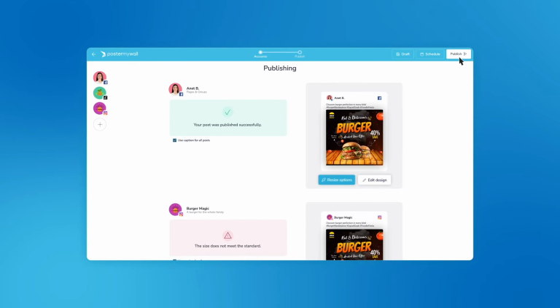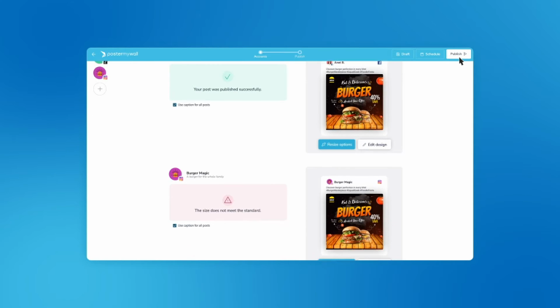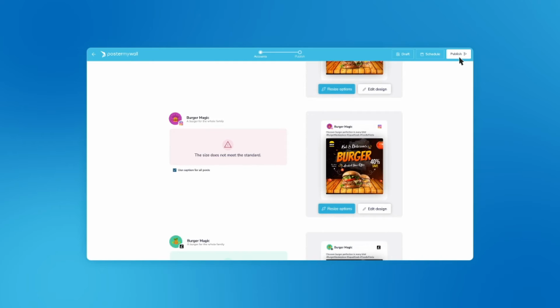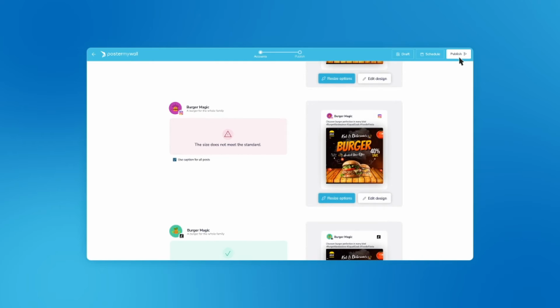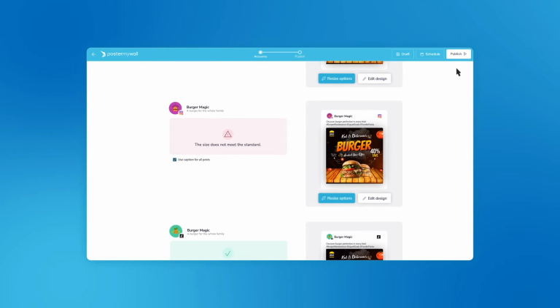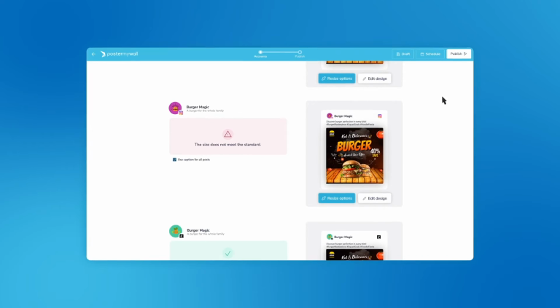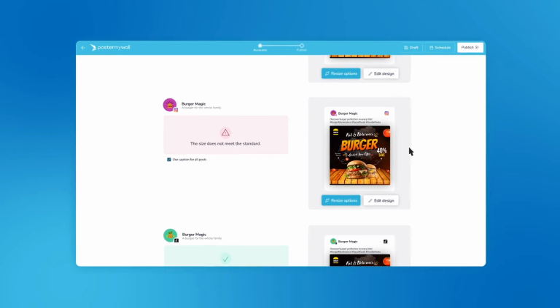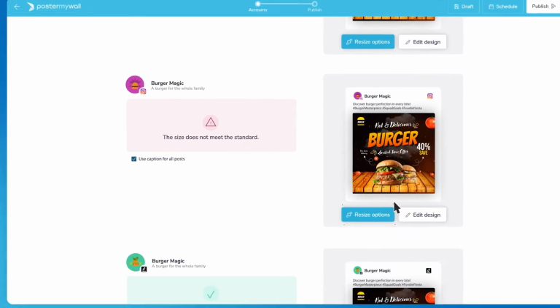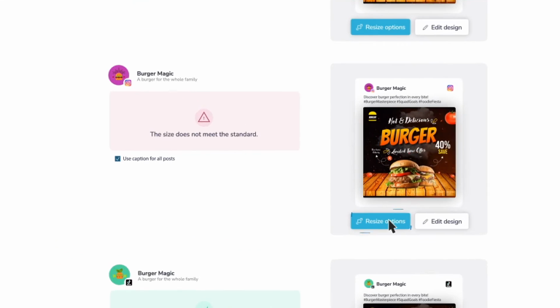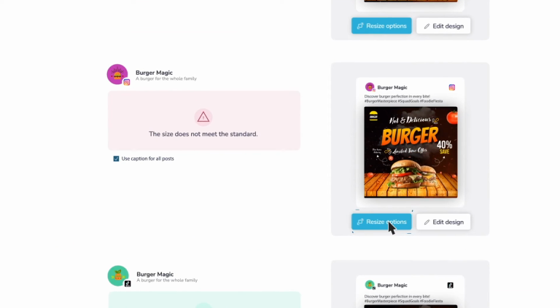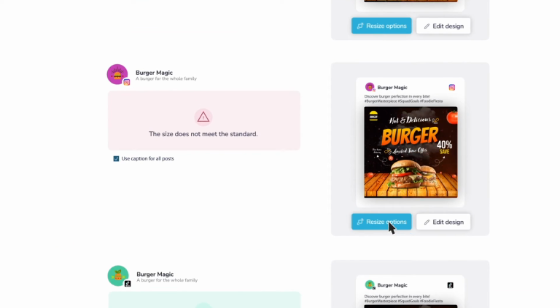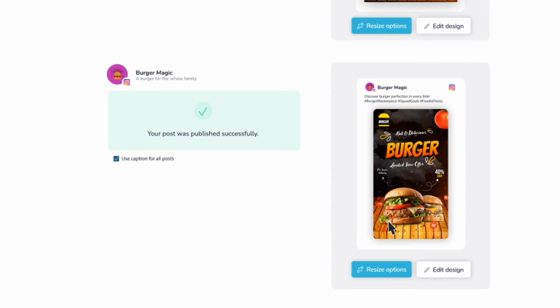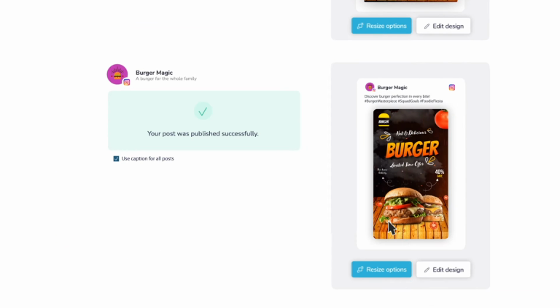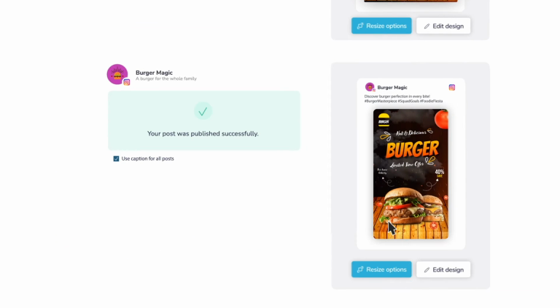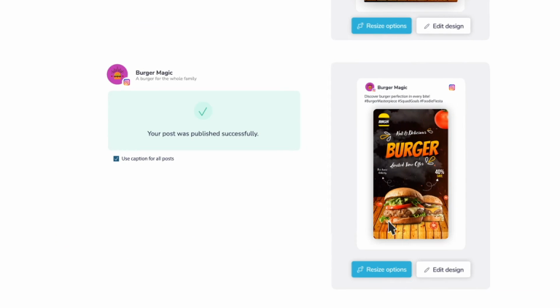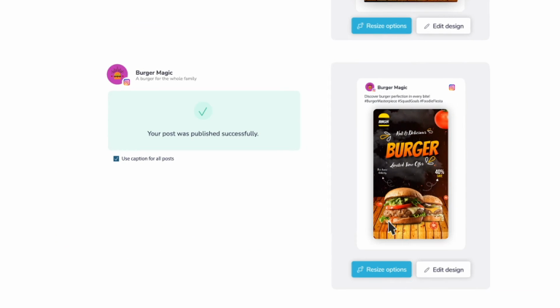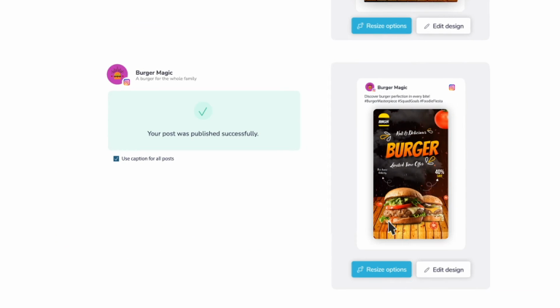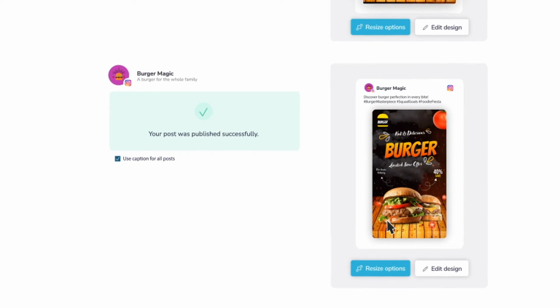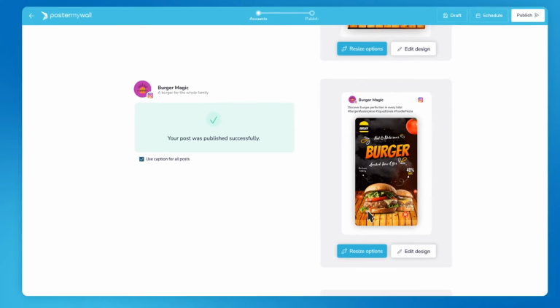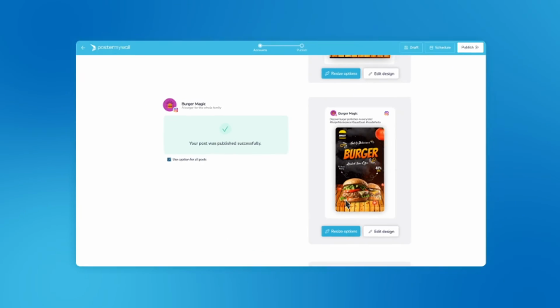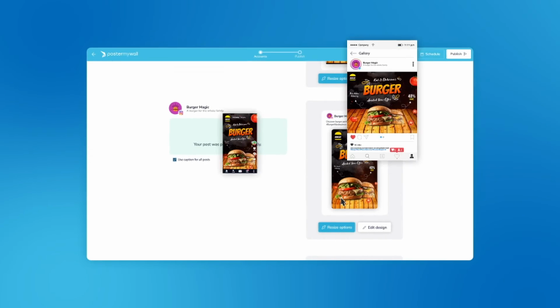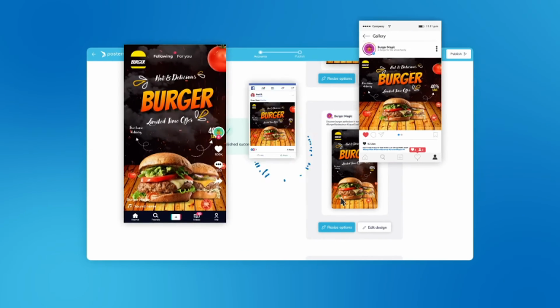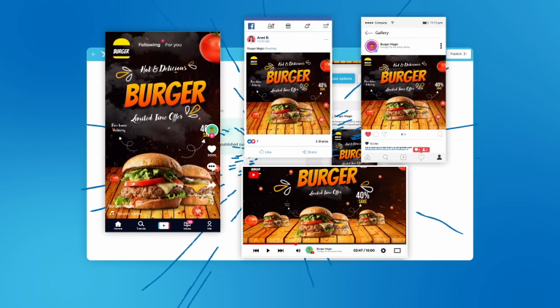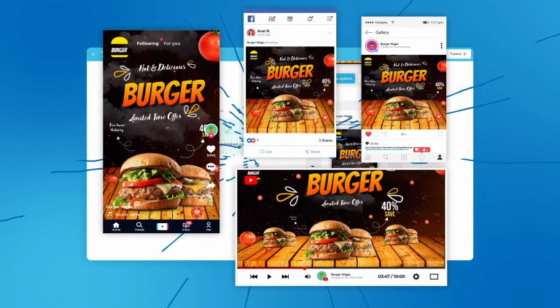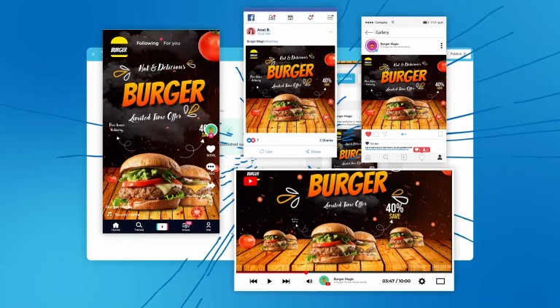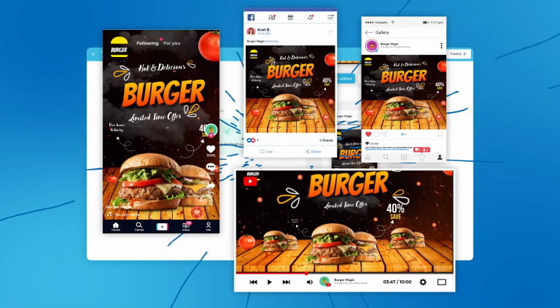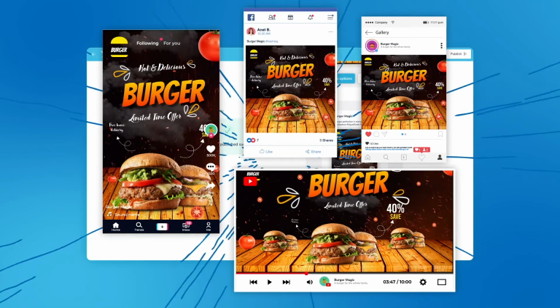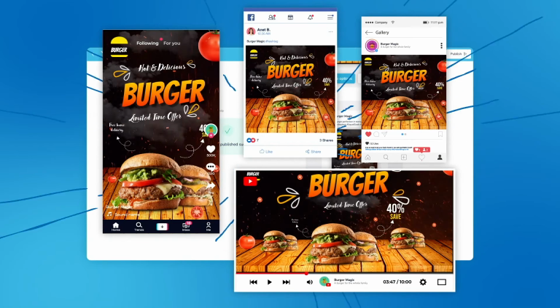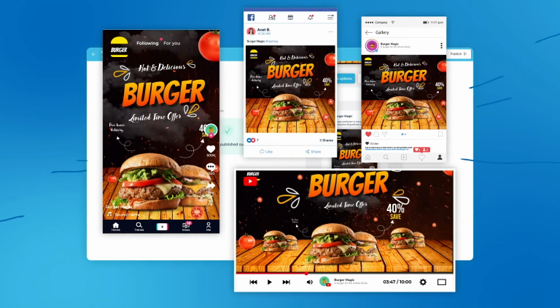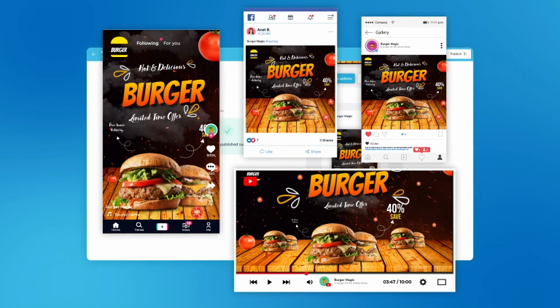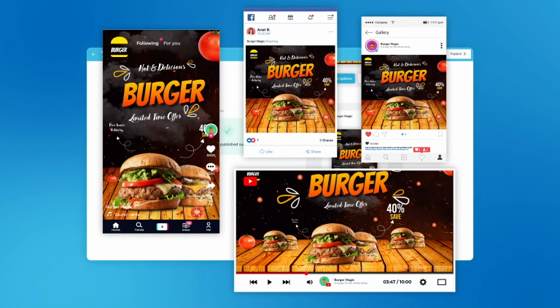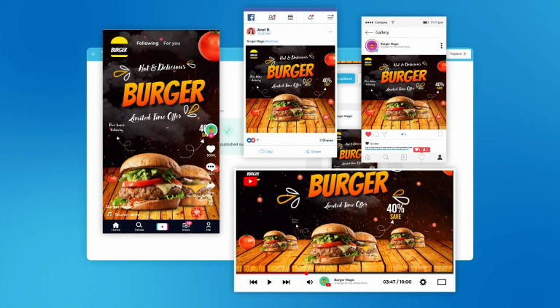And if your post doesn't fit the platform dimensions, our auto resize tool does it for you instantly. It's that quick.